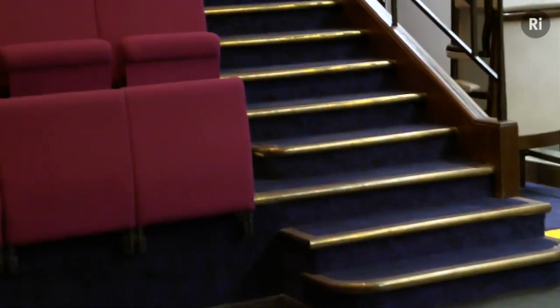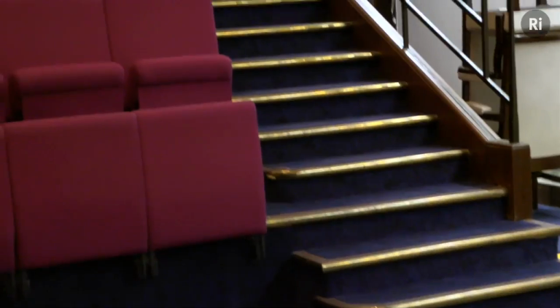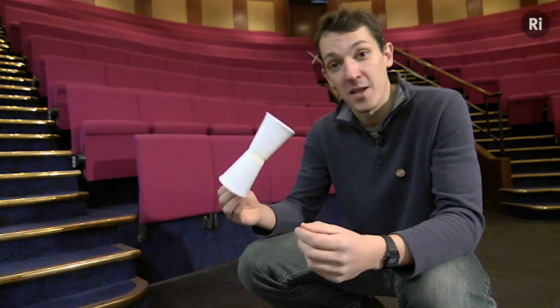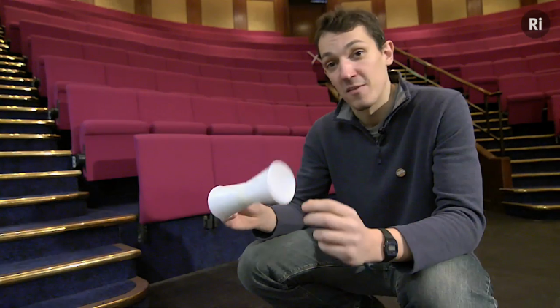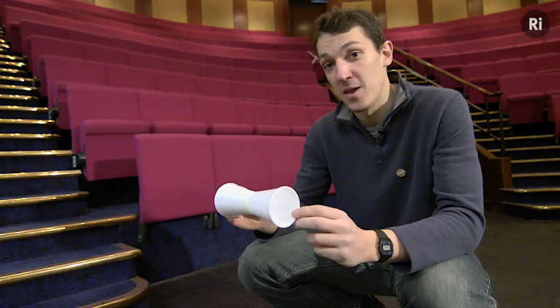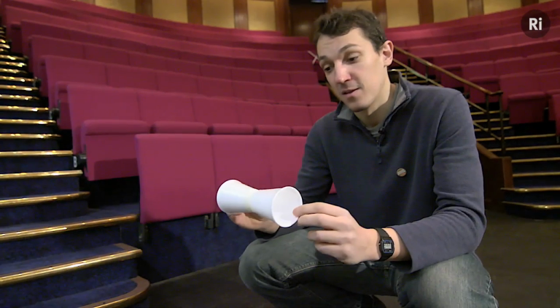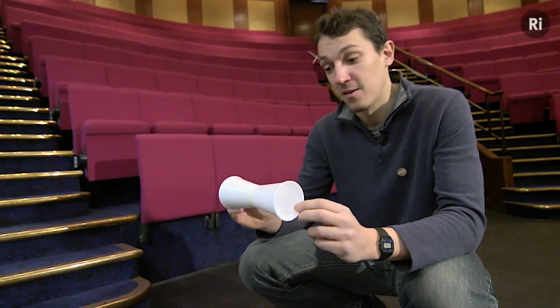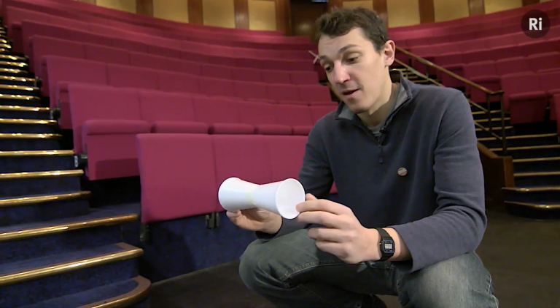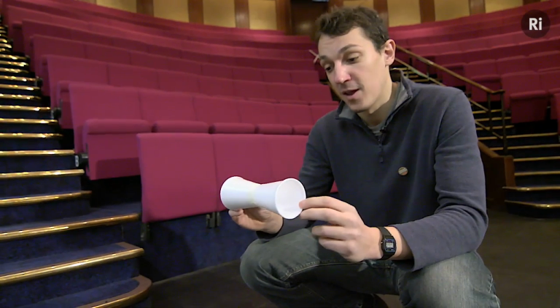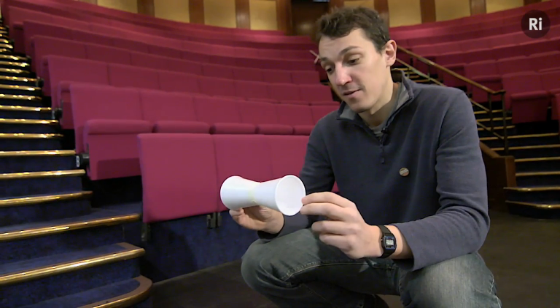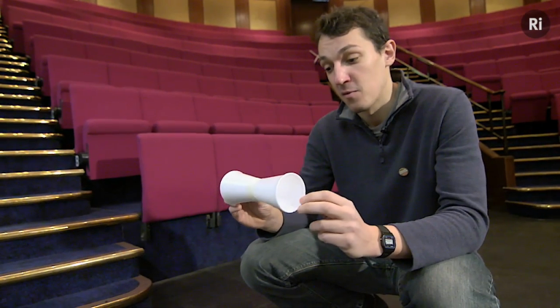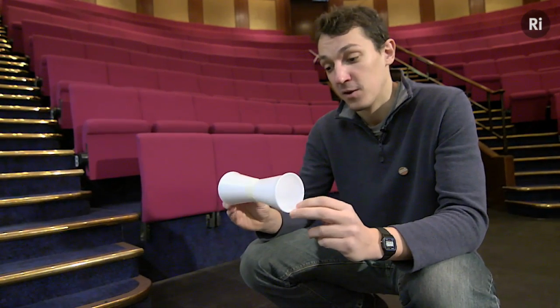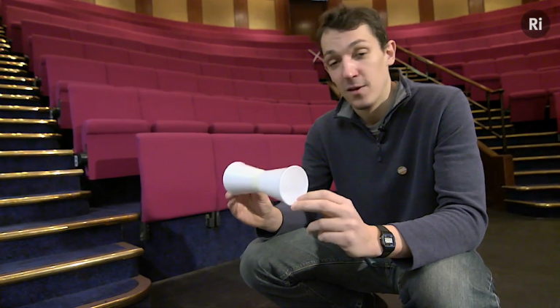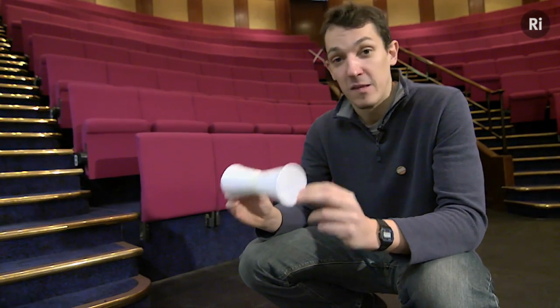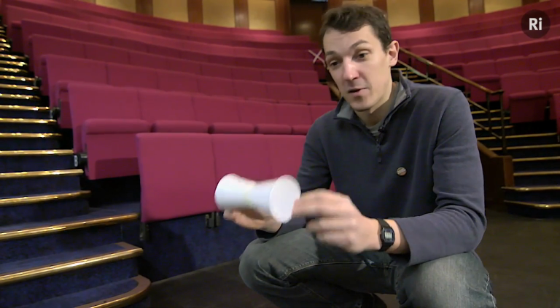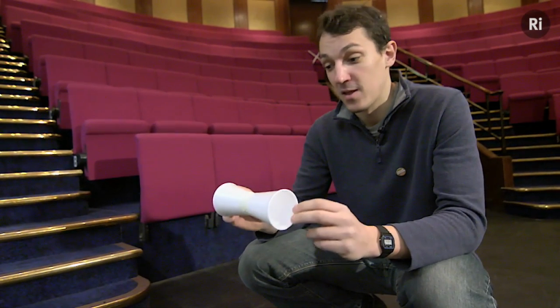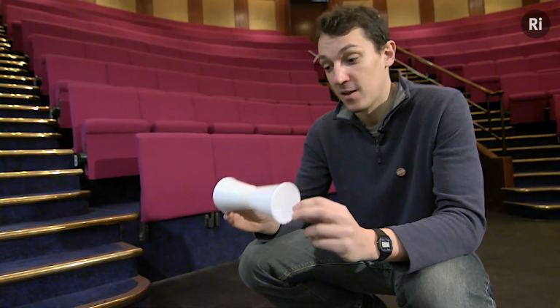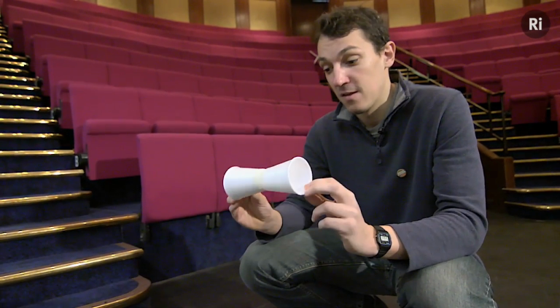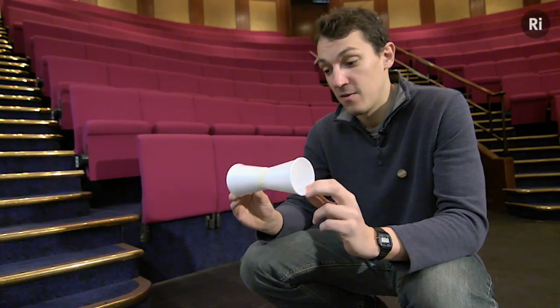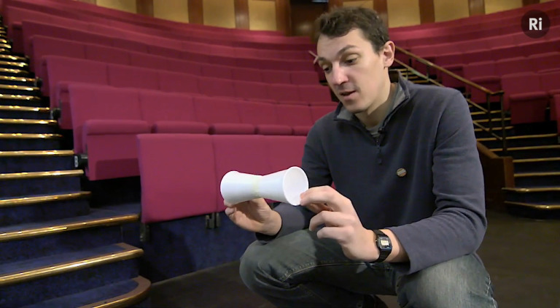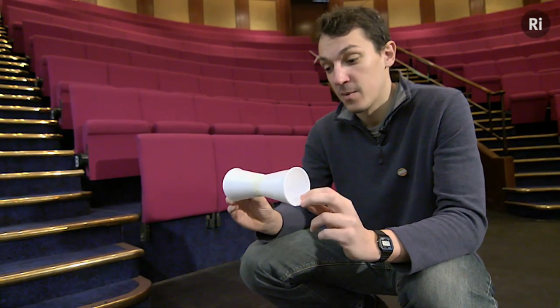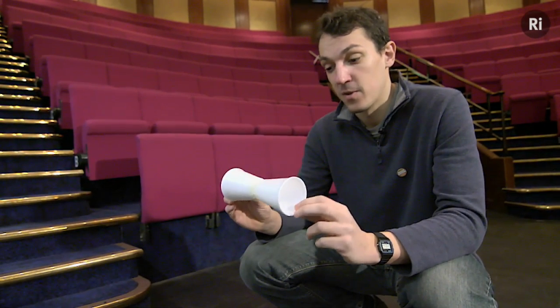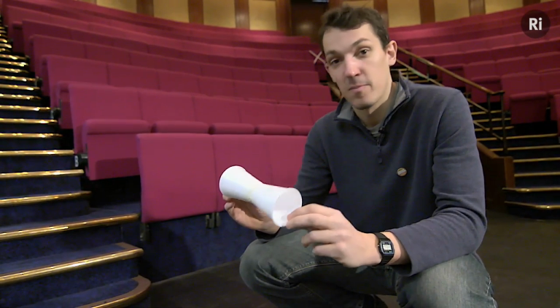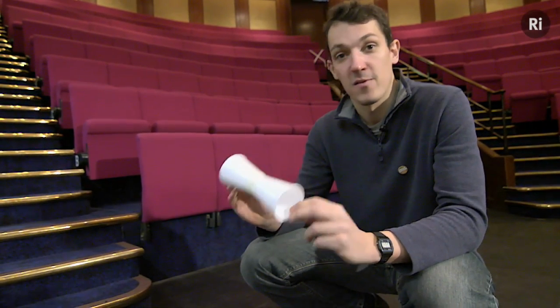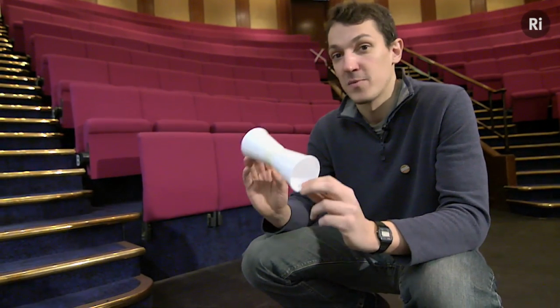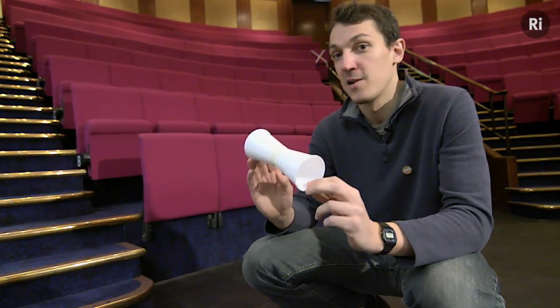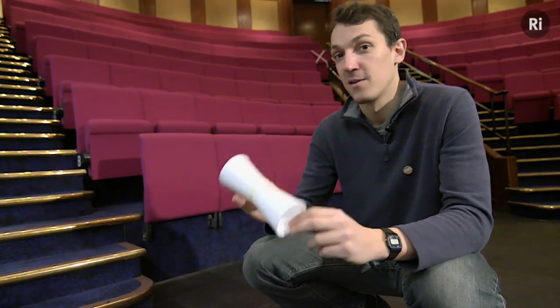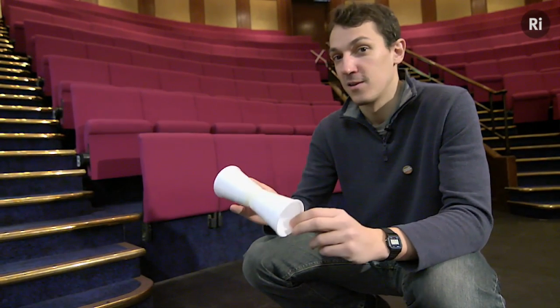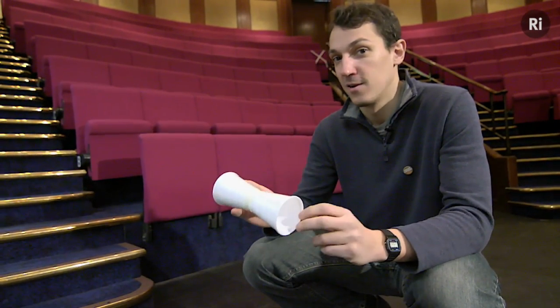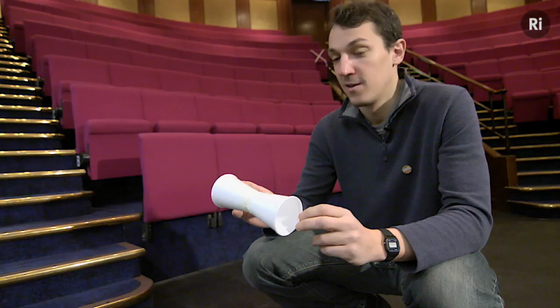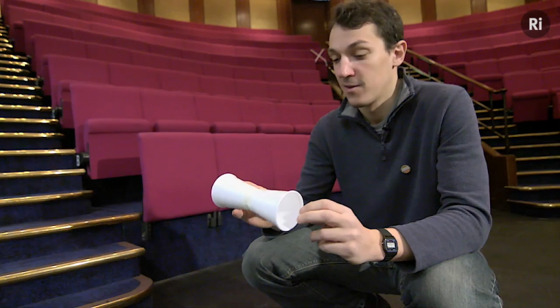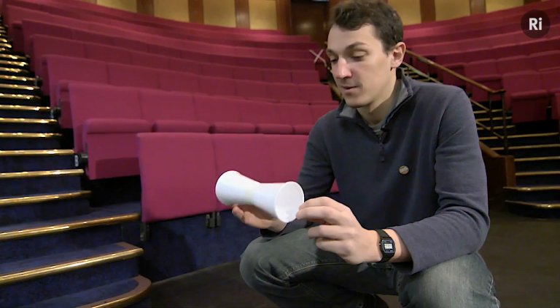This is pretty easy to make, so have a go yourself. See what you think and see if you can come up with a better explanation than I have given. Thank you.